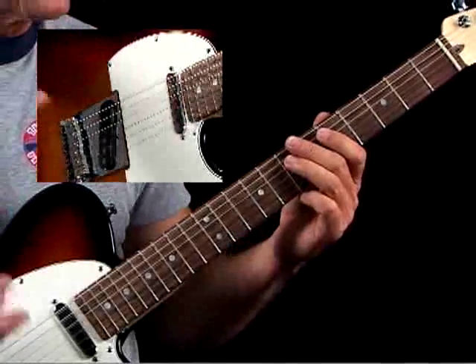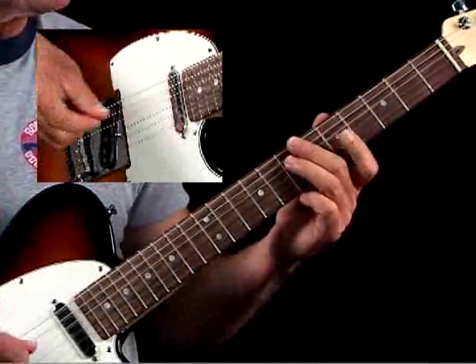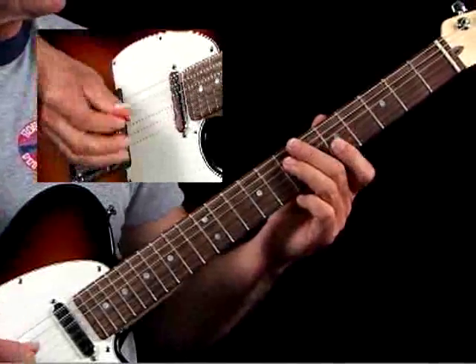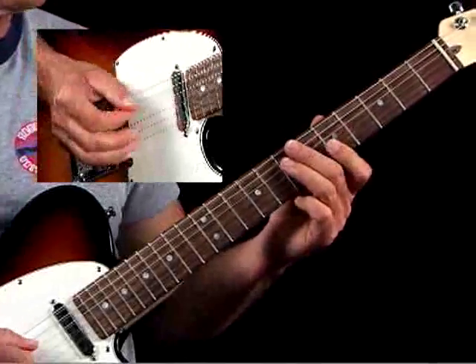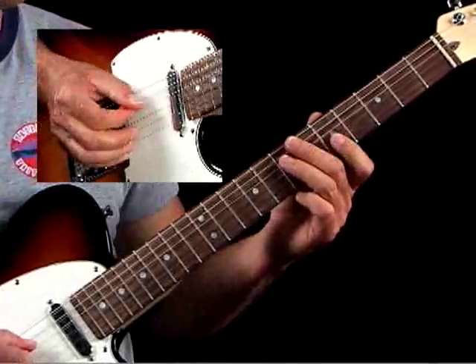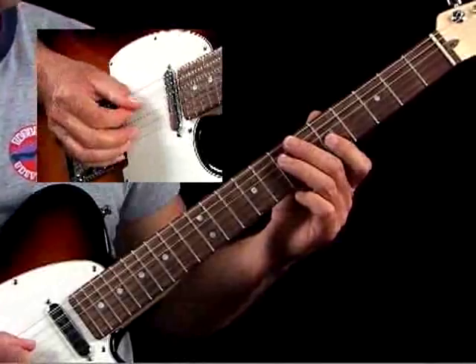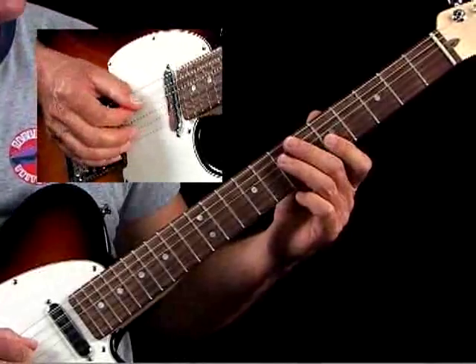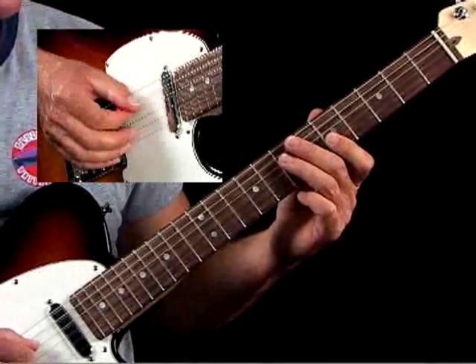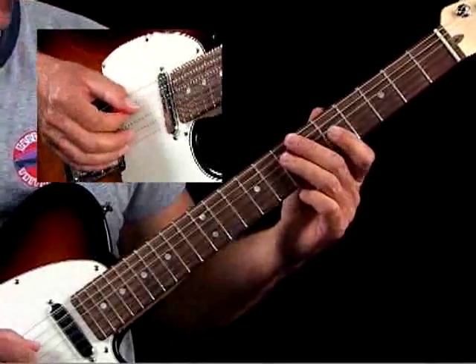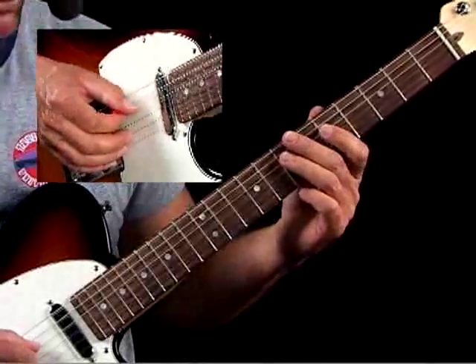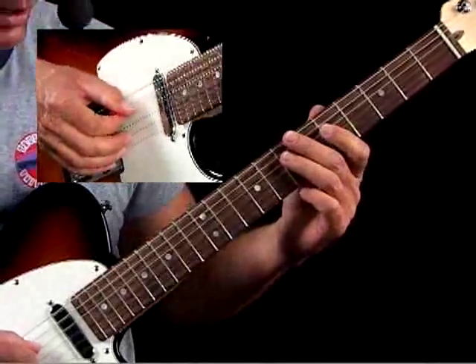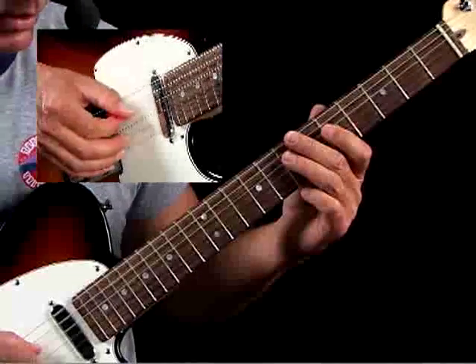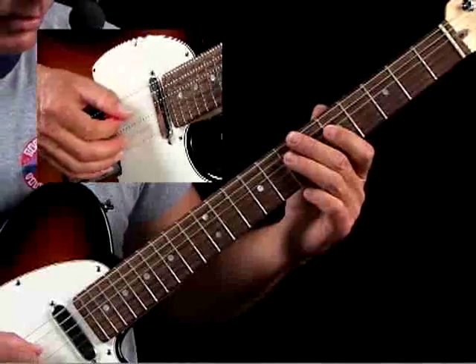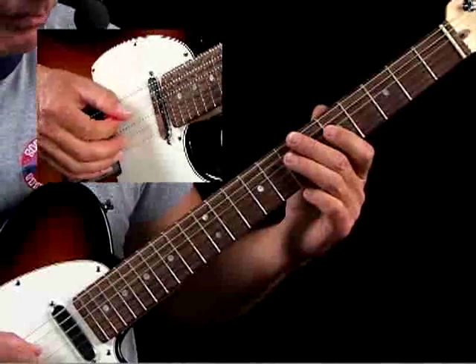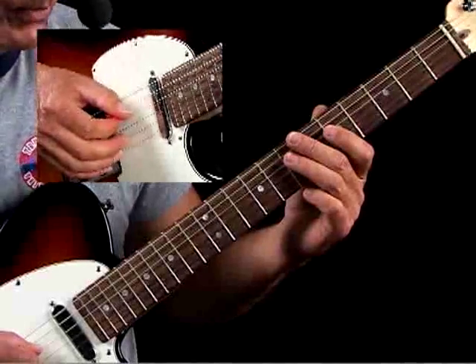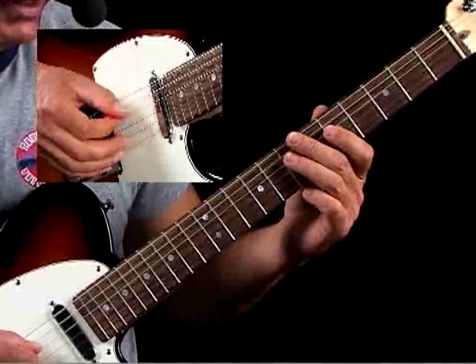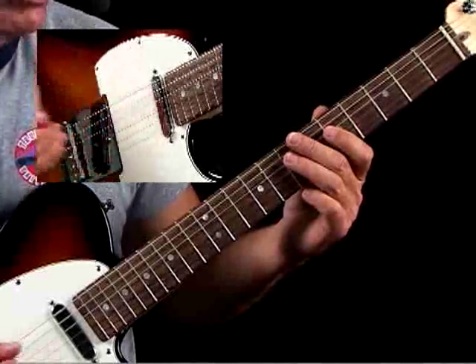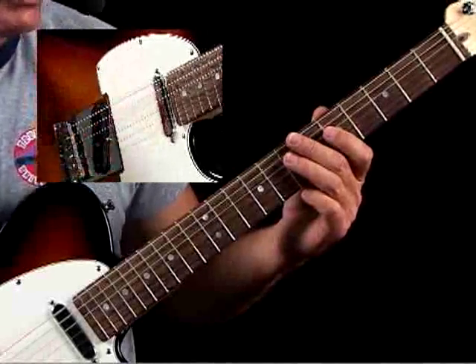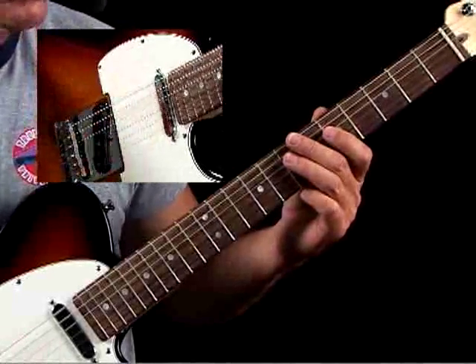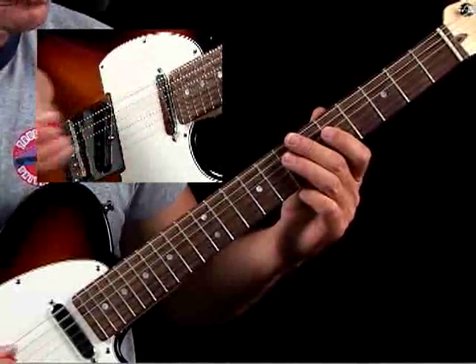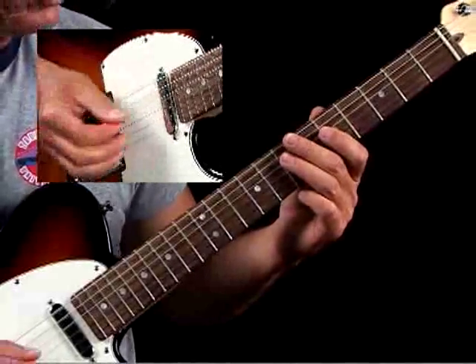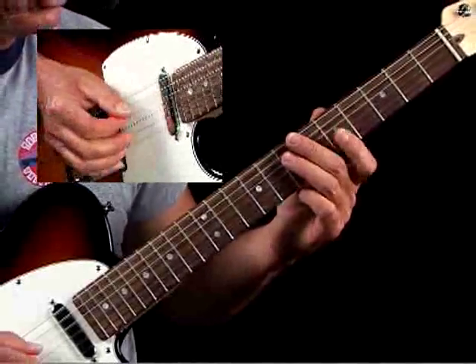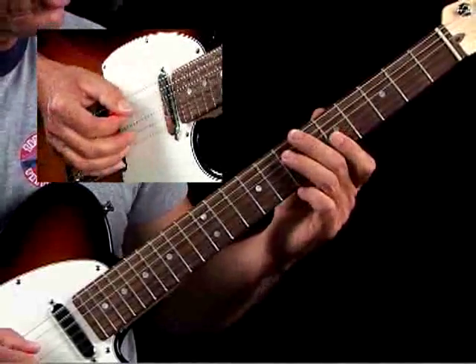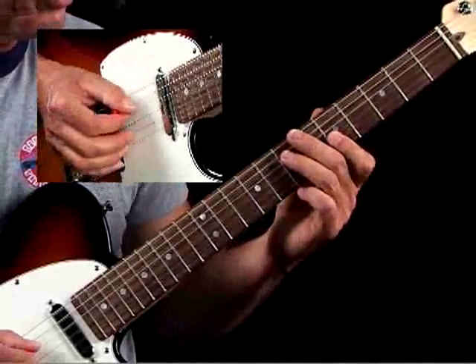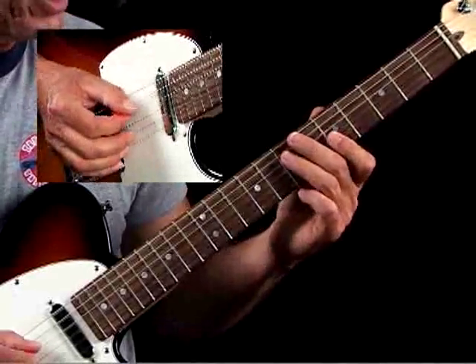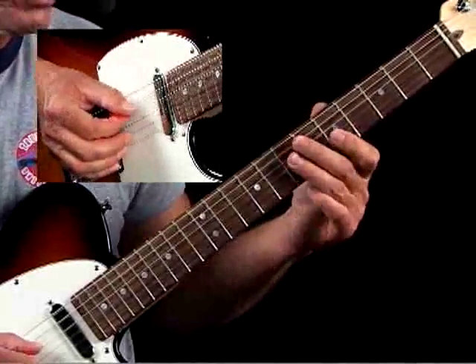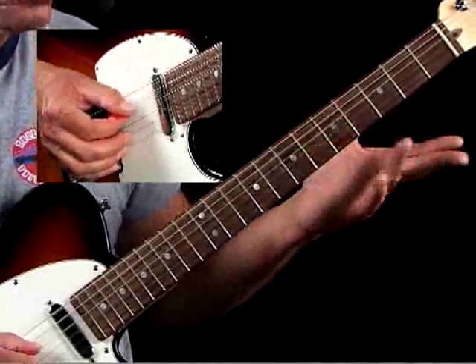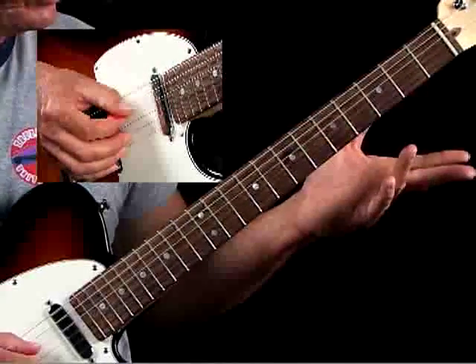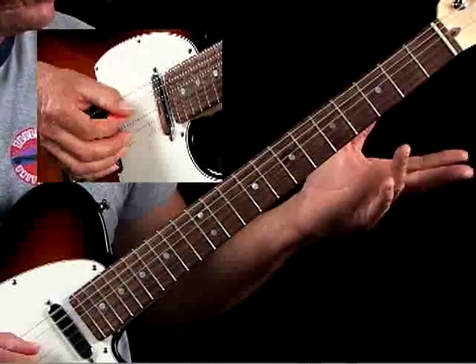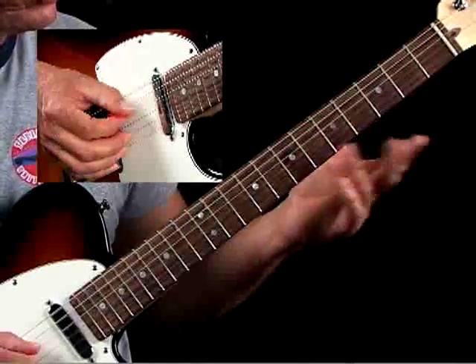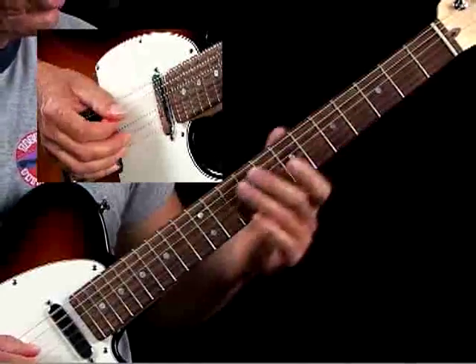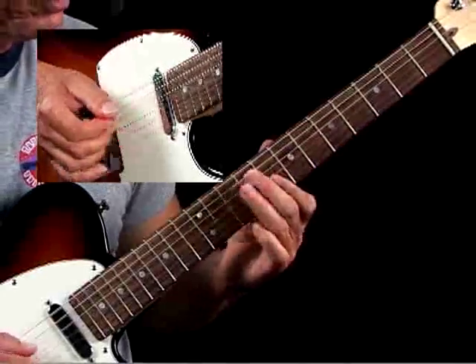A balanced technique is better than a lopsided technique. That's in essence what this lick is all about, but if you wanted to move it to another position...